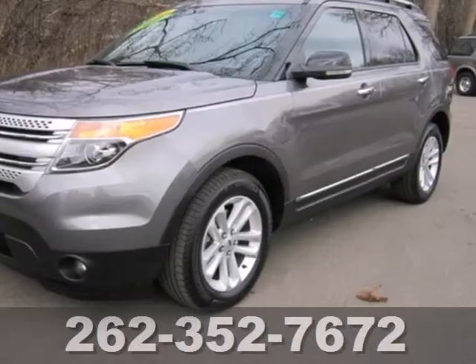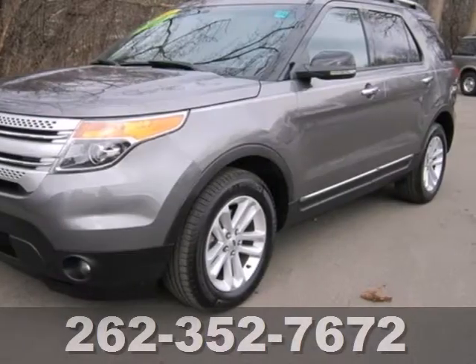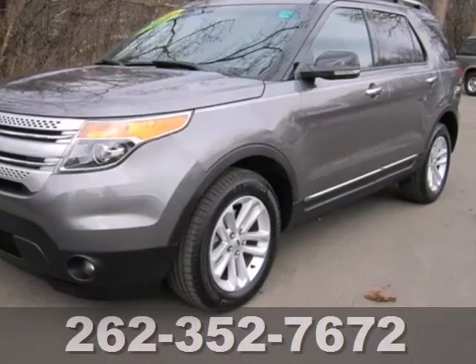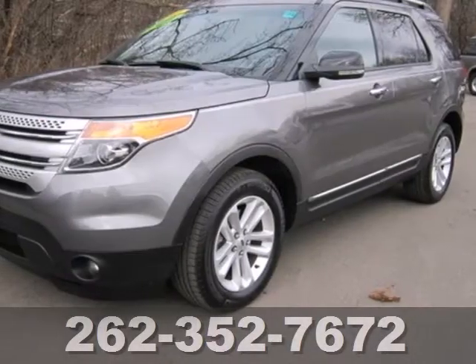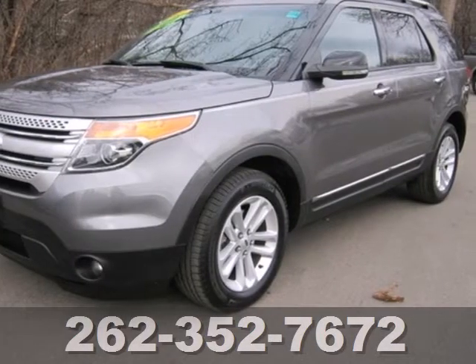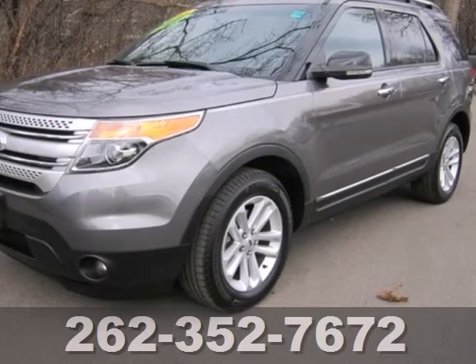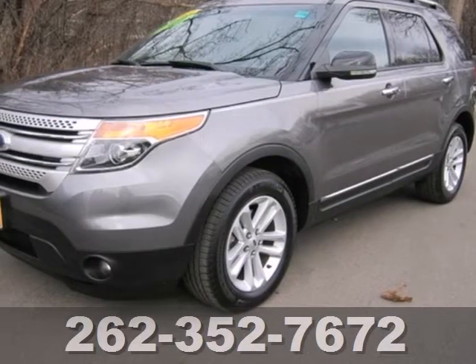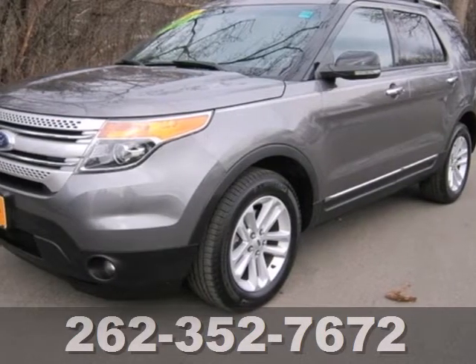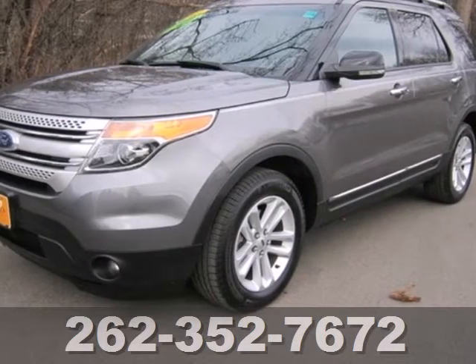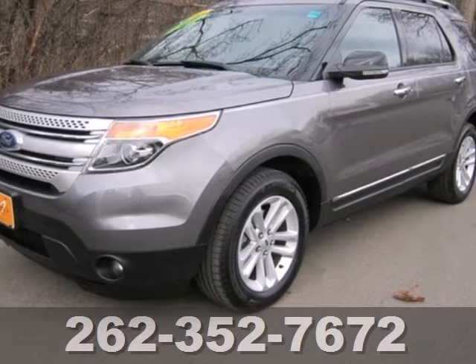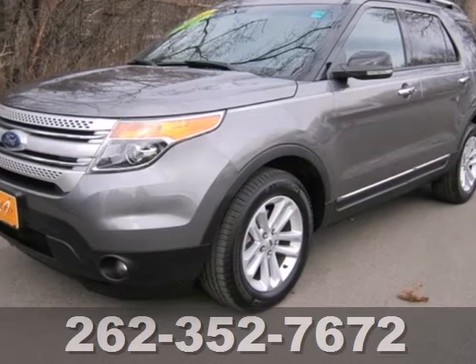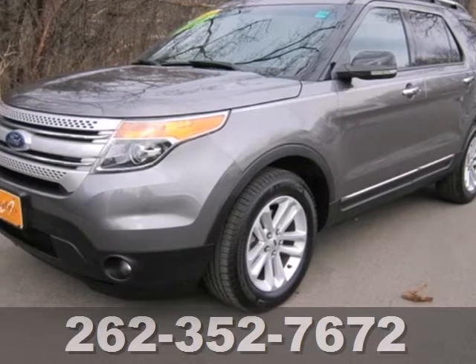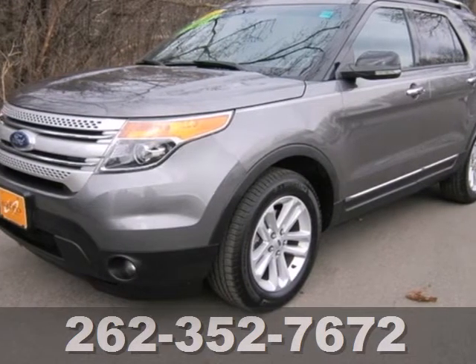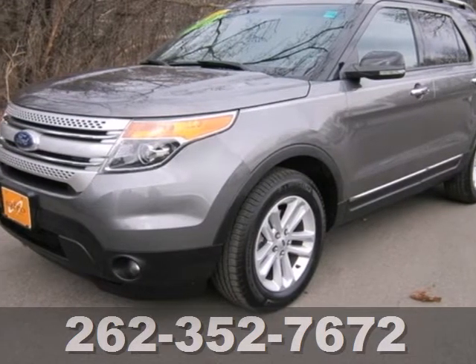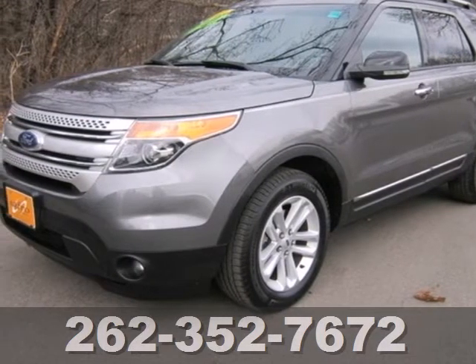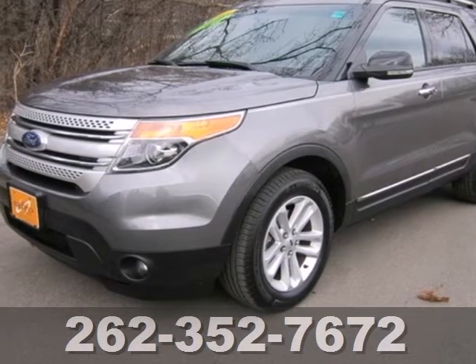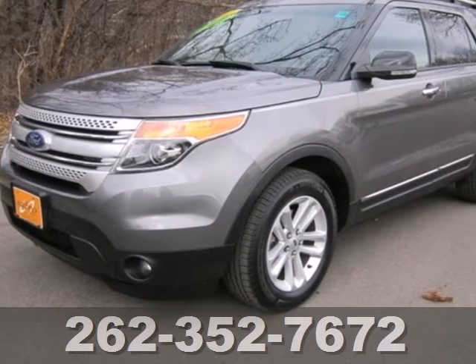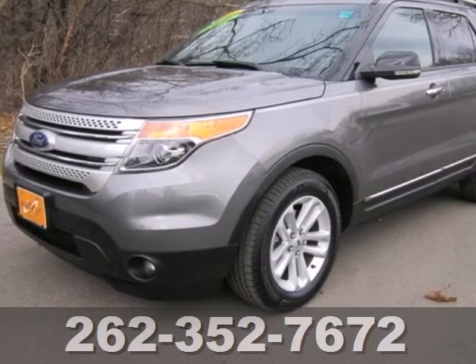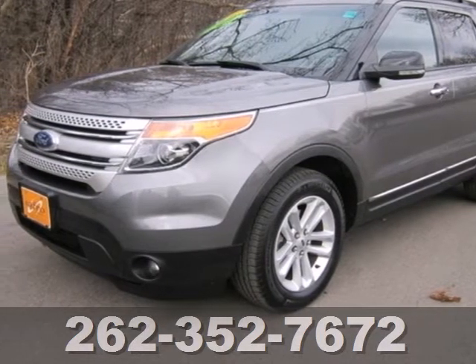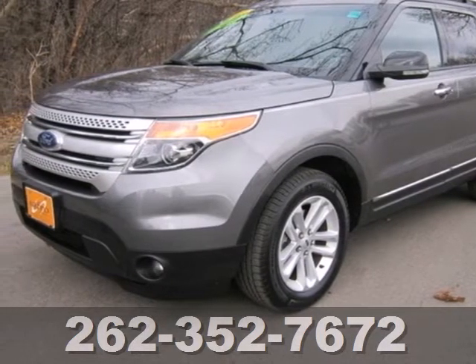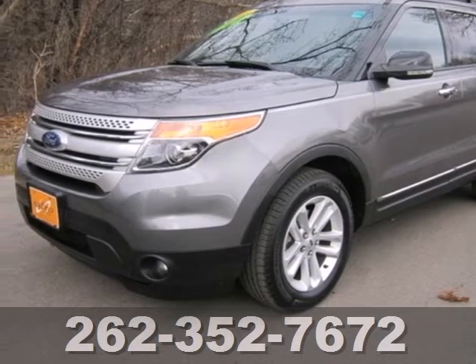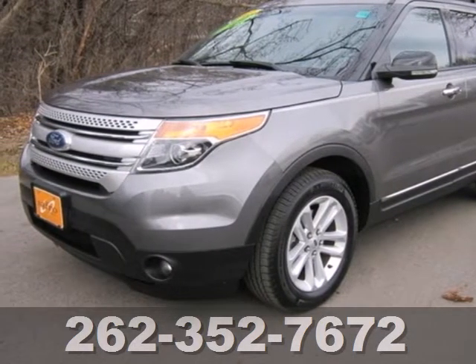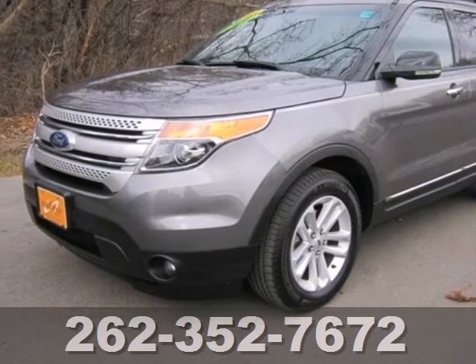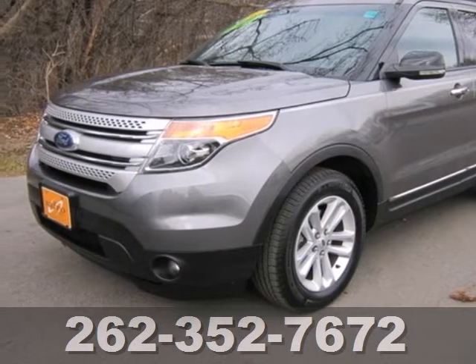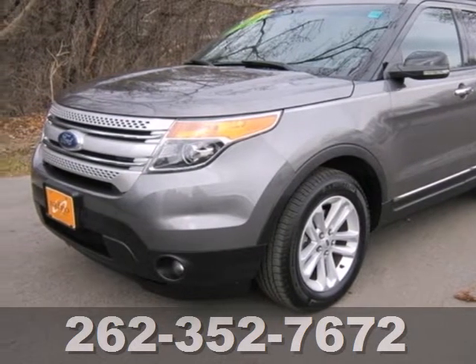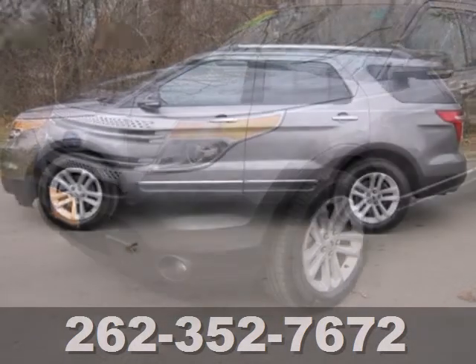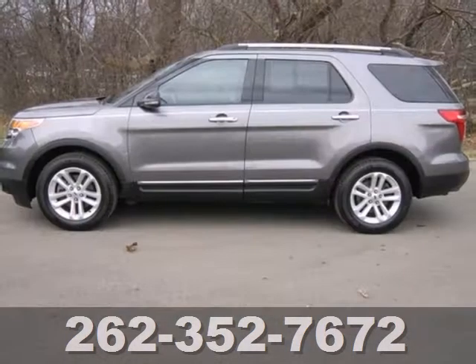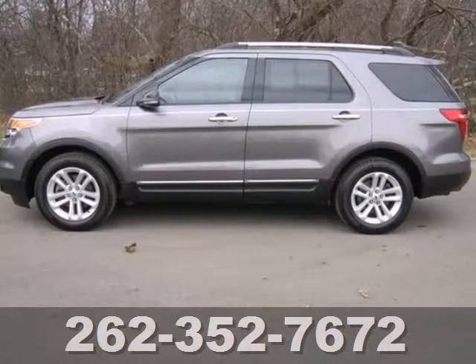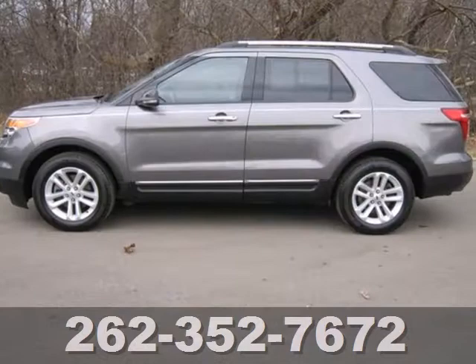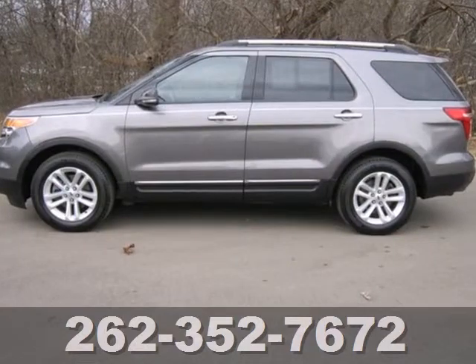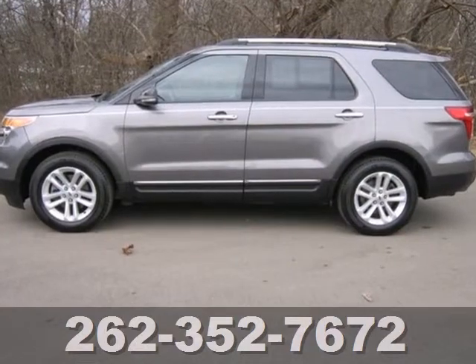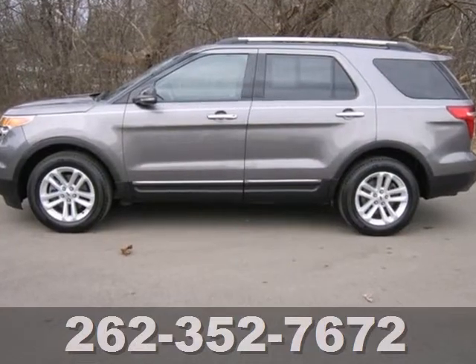Here's a 2012 Ford Explorer. Buckle up and take on the world in this SUV.